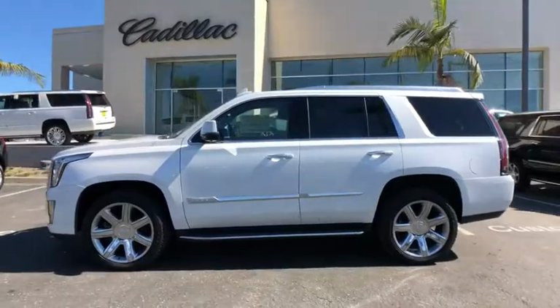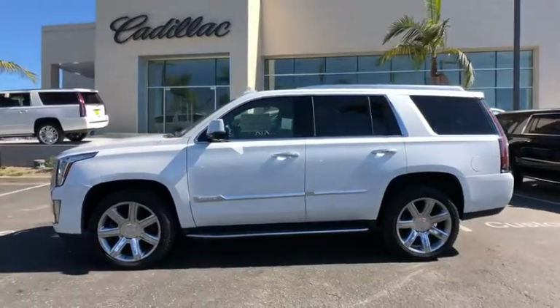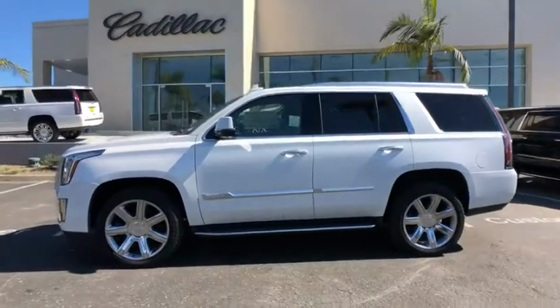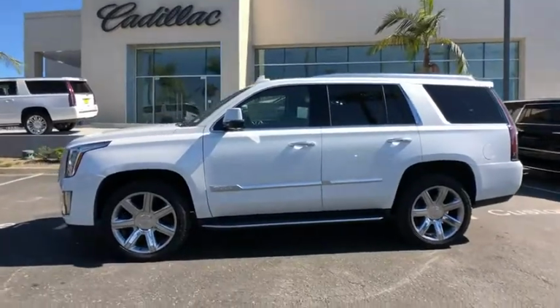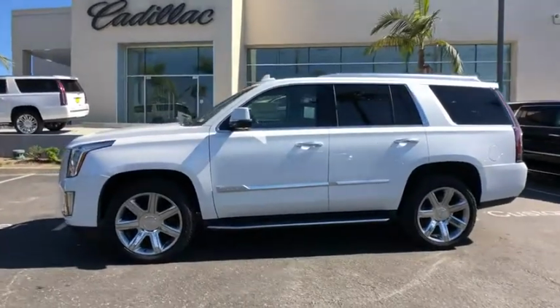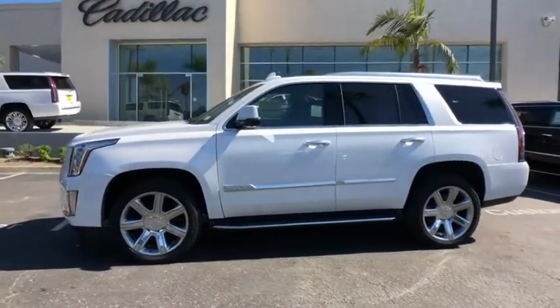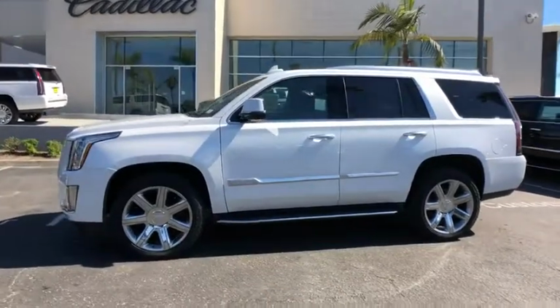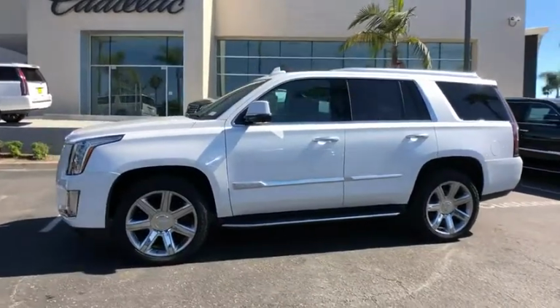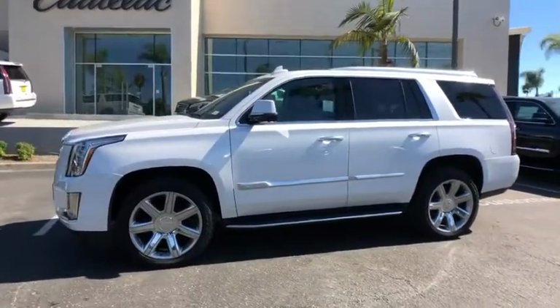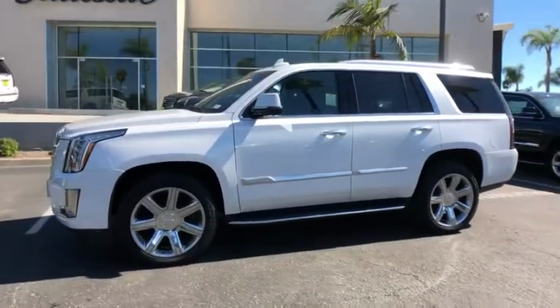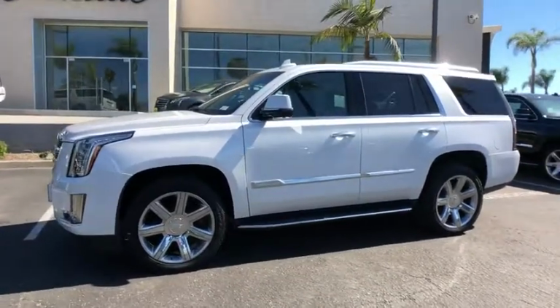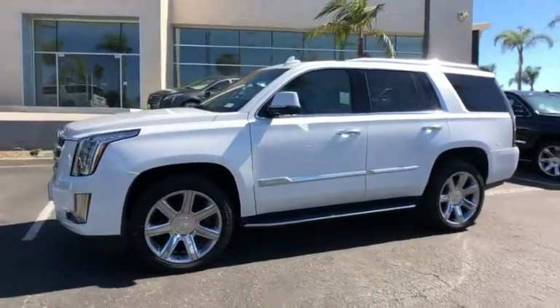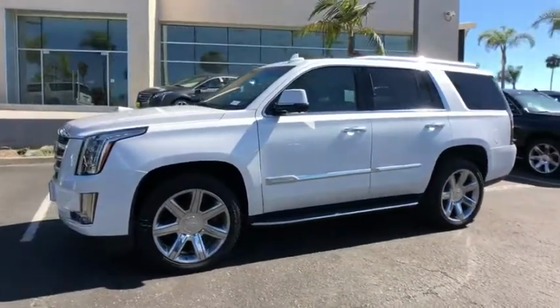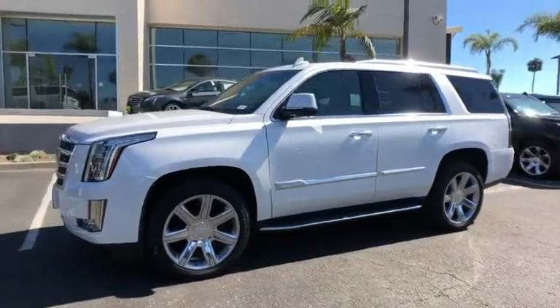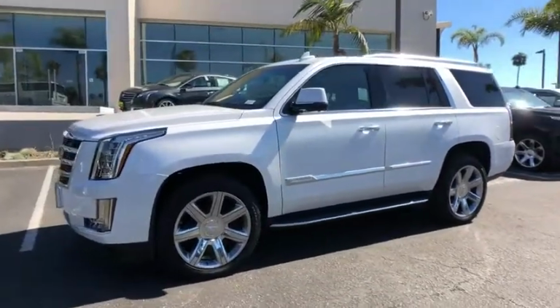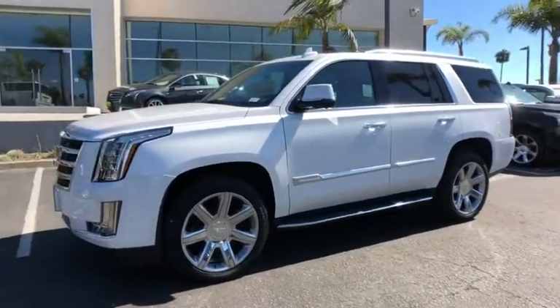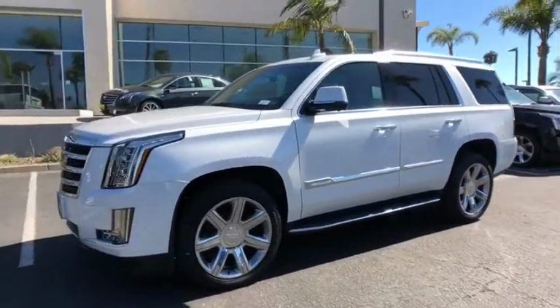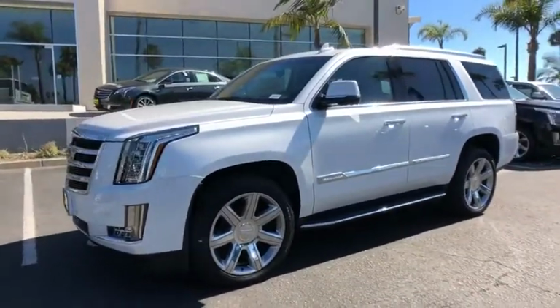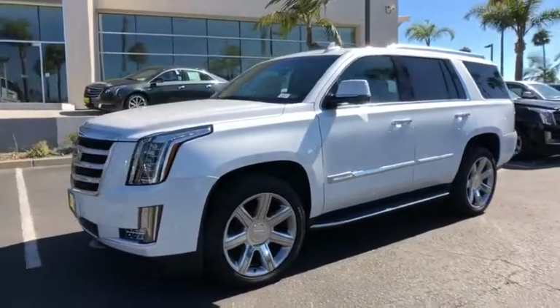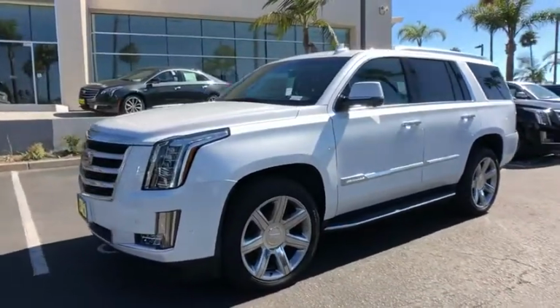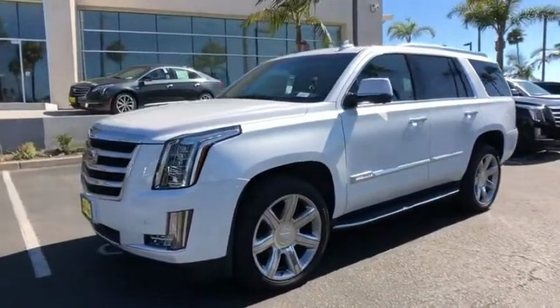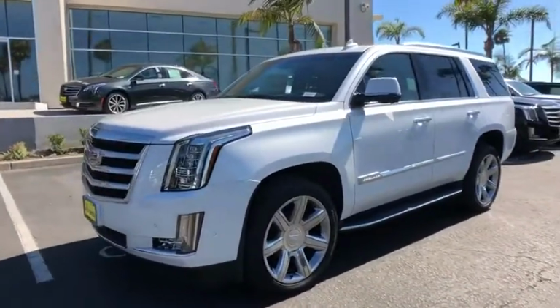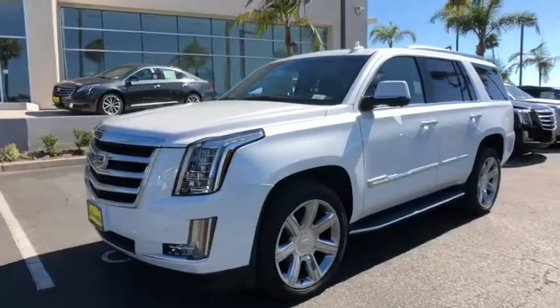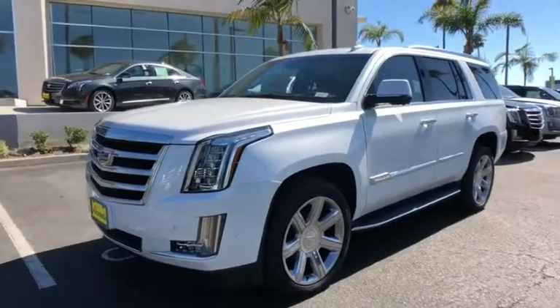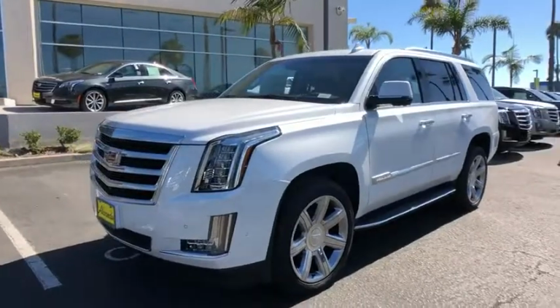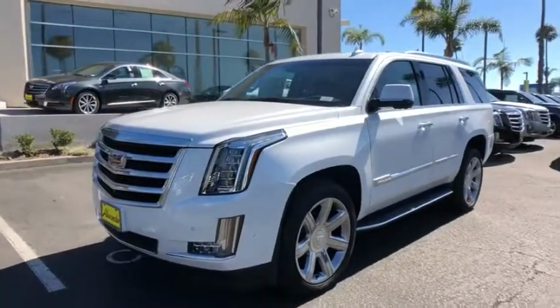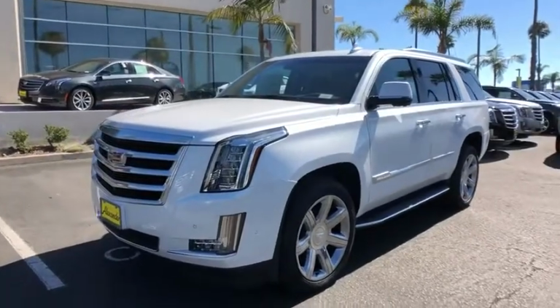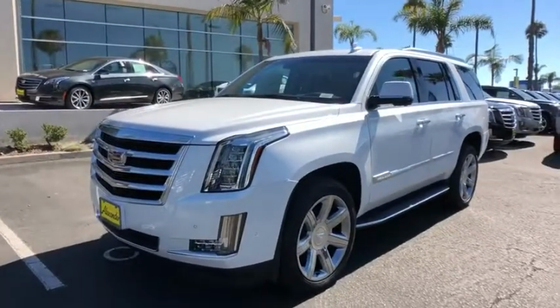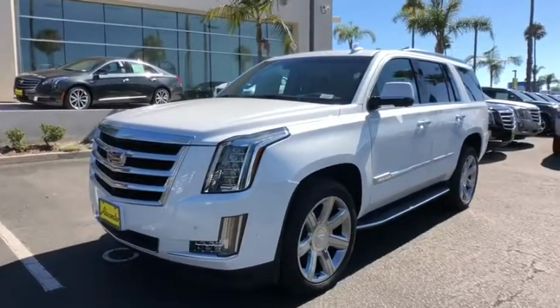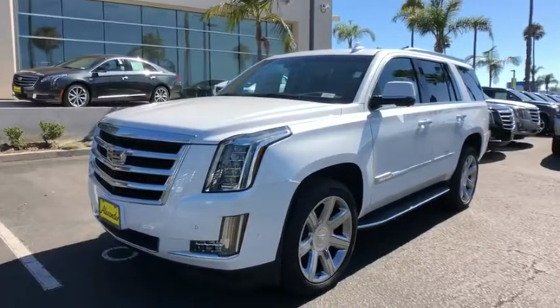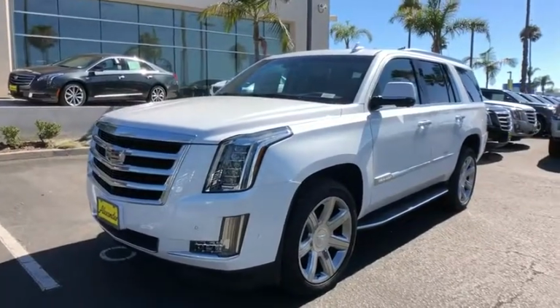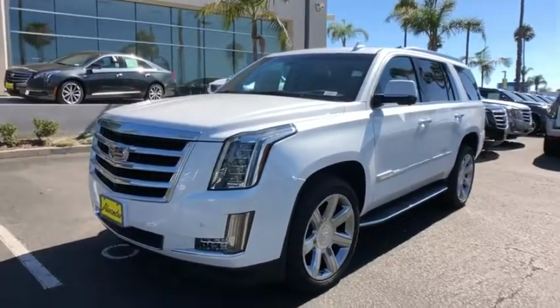Fog lights, rear window defroster. Take this vehicle for a spin and see why so many shoppers are now proud owners.